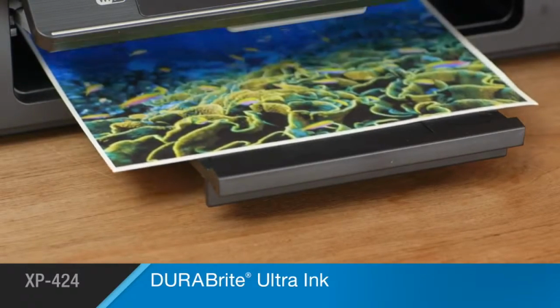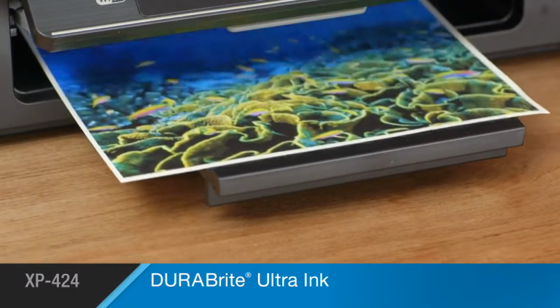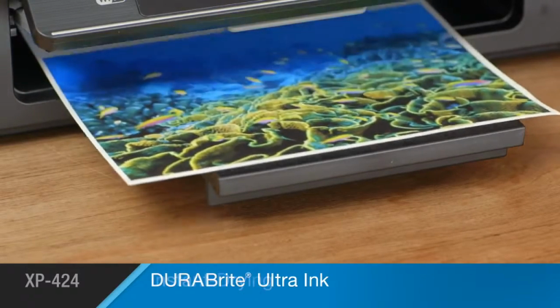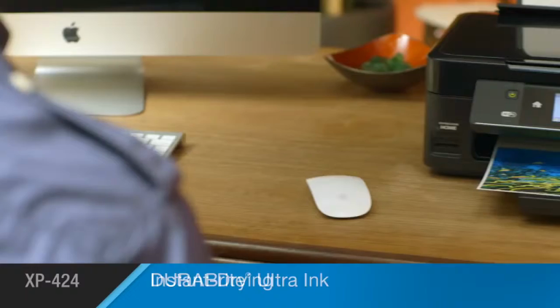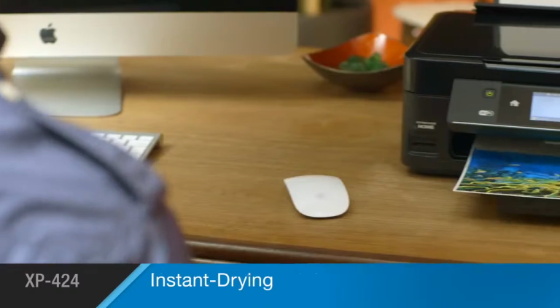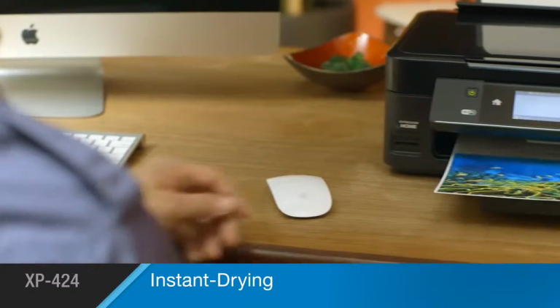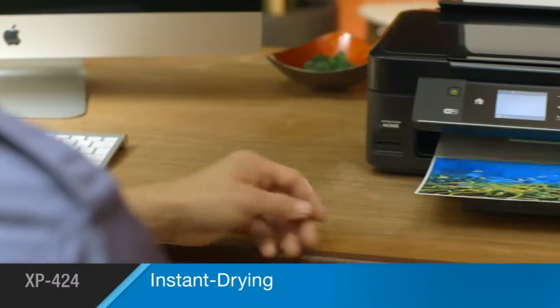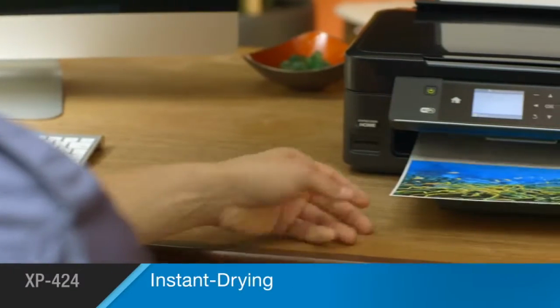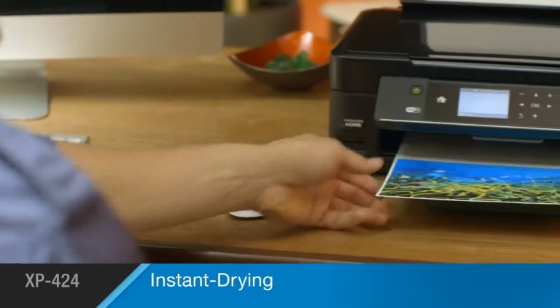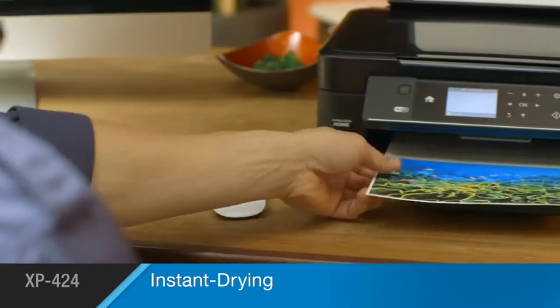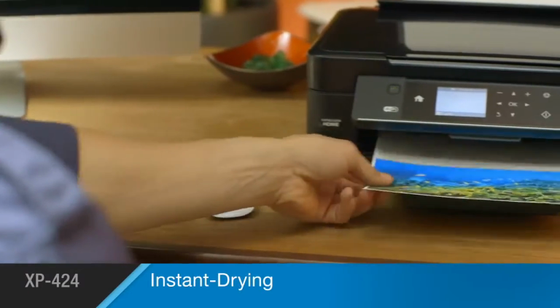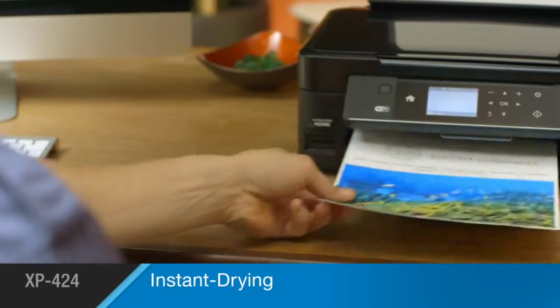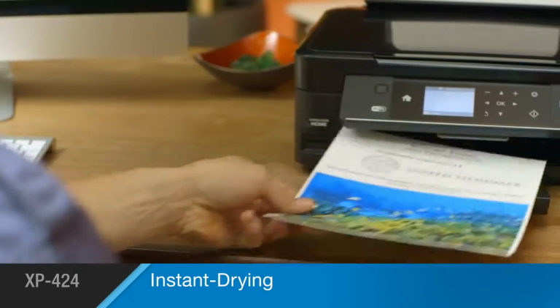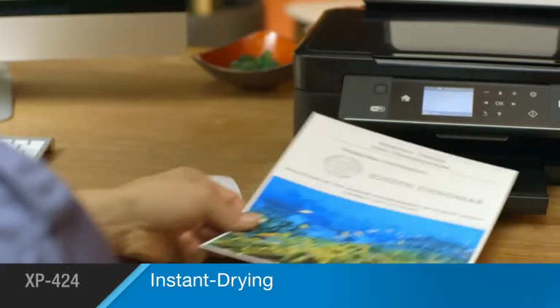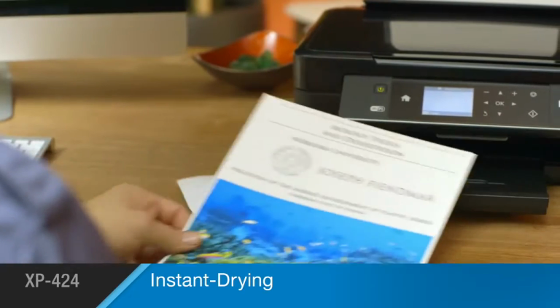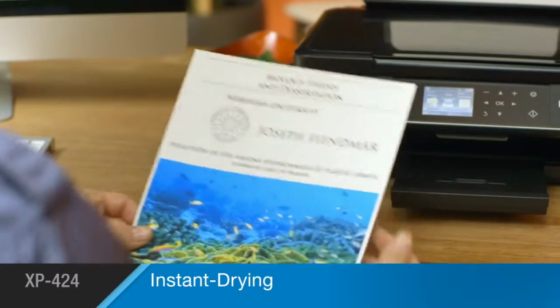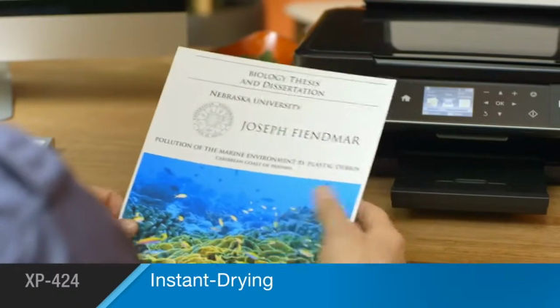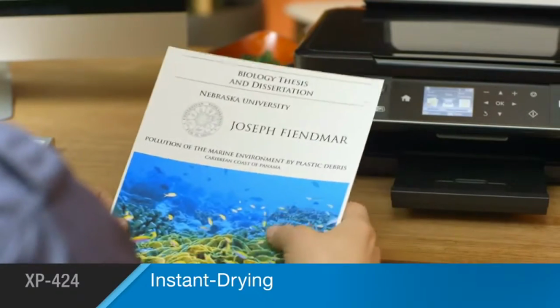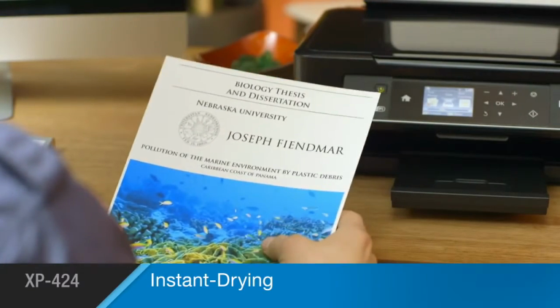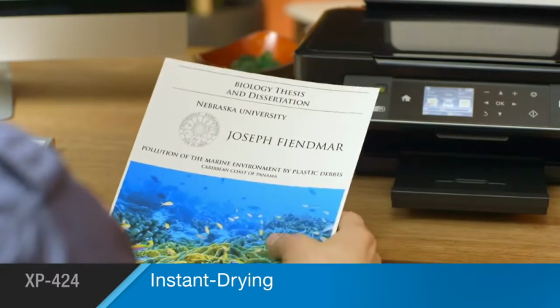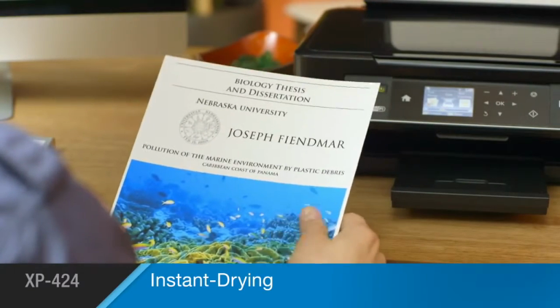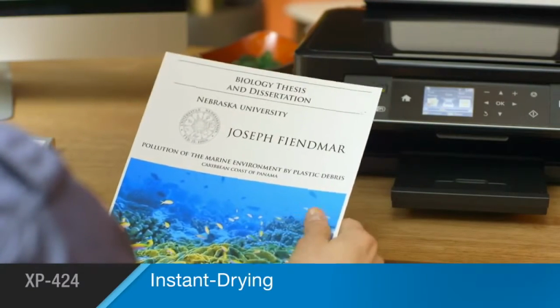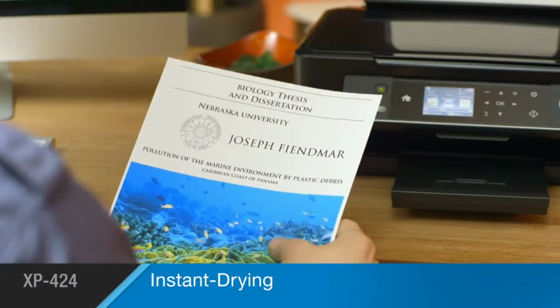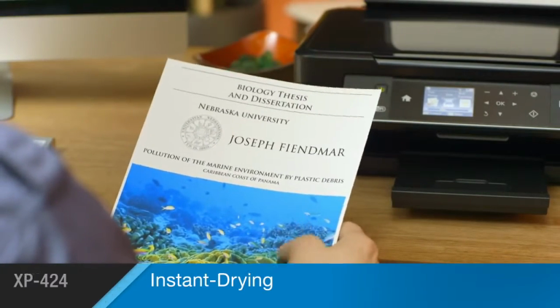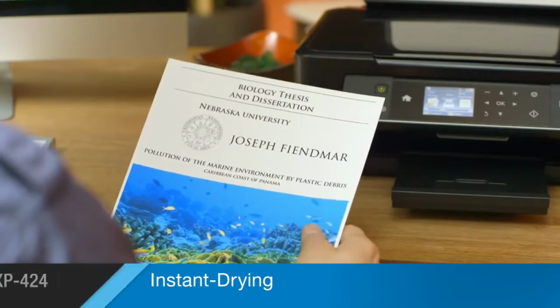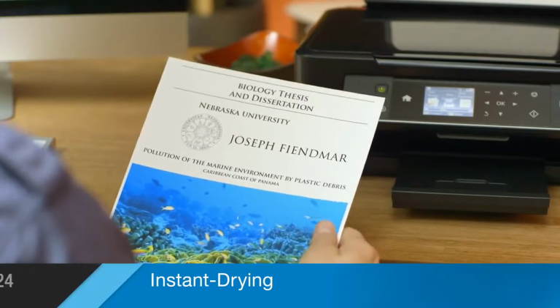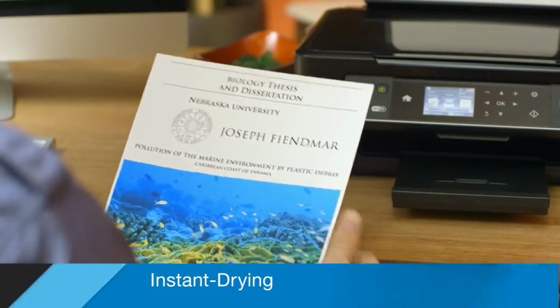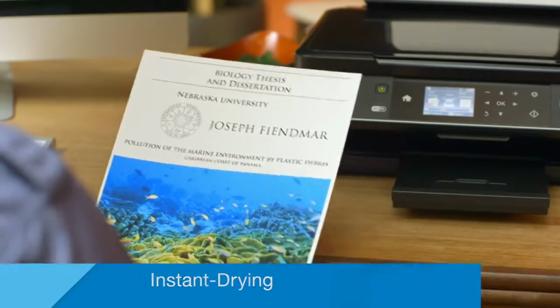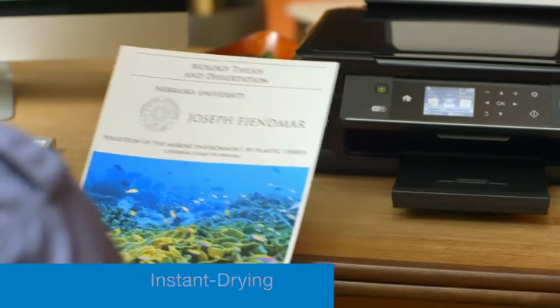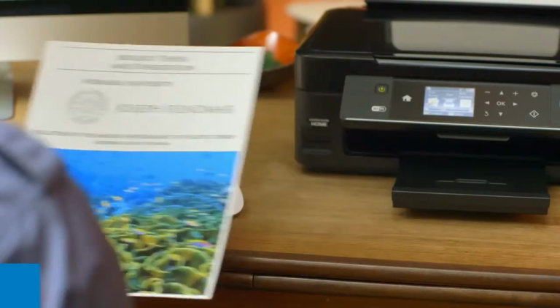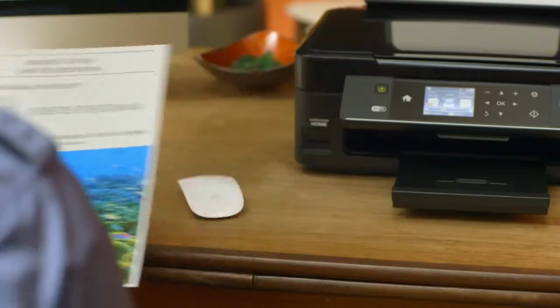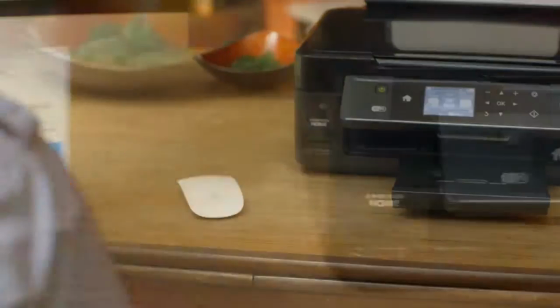every print comes out instantly dry and reliably resistant to smudges, fading, and water.